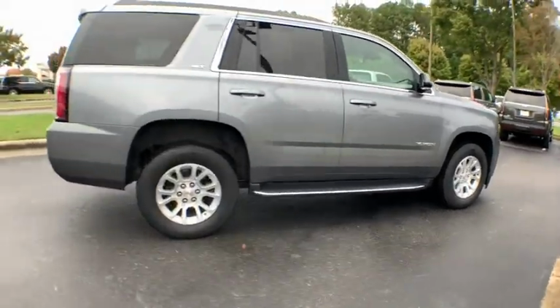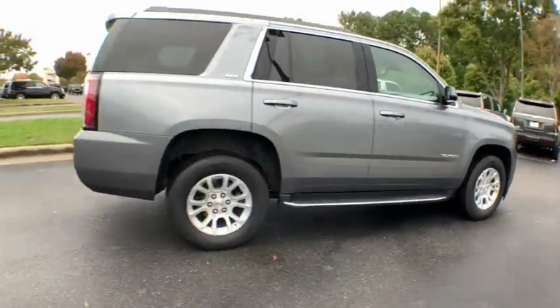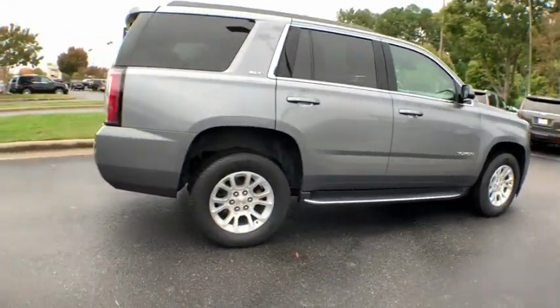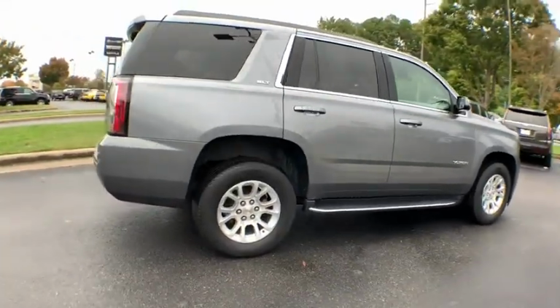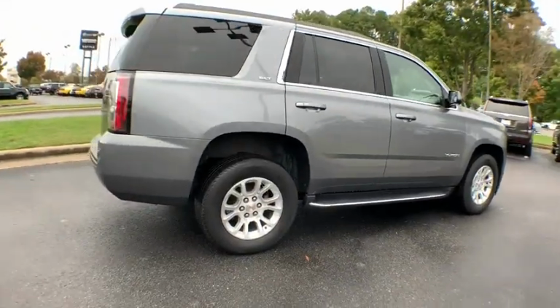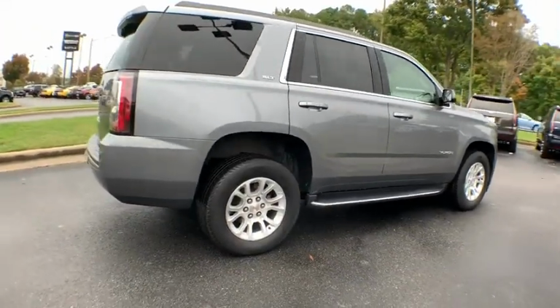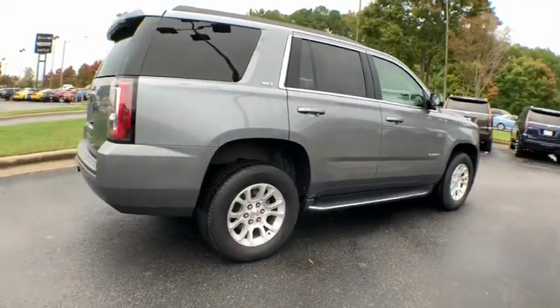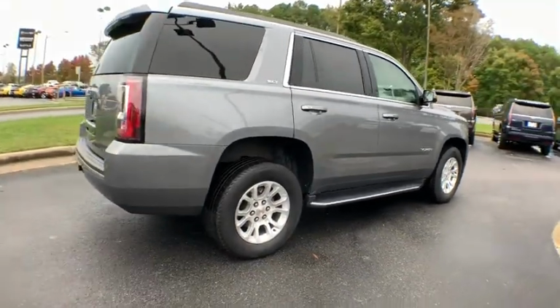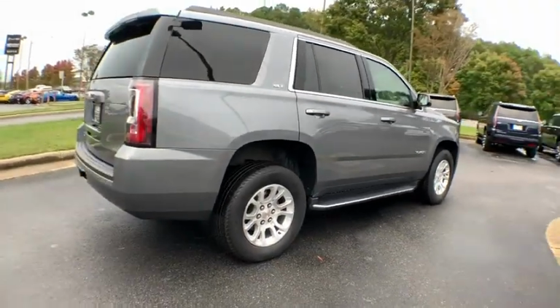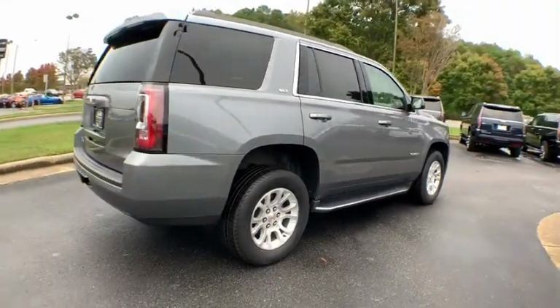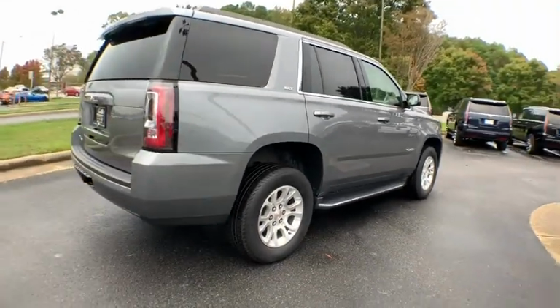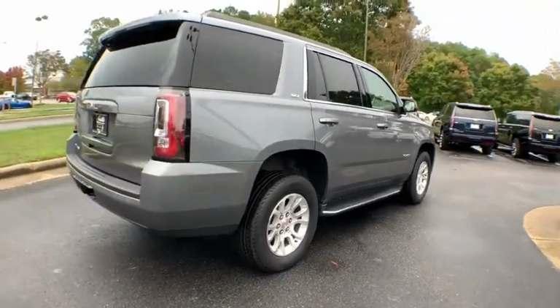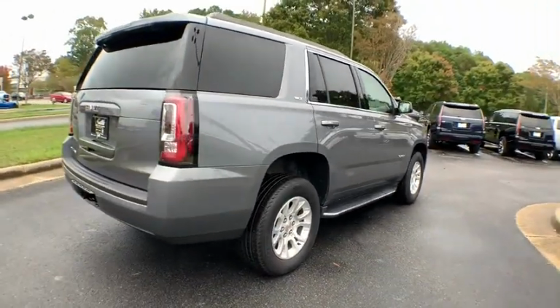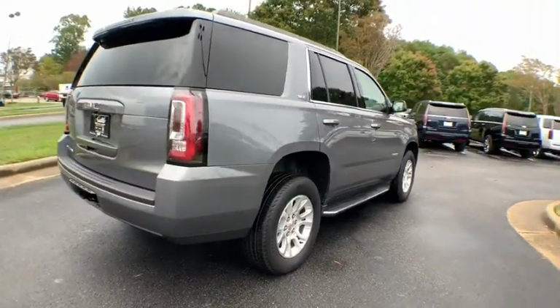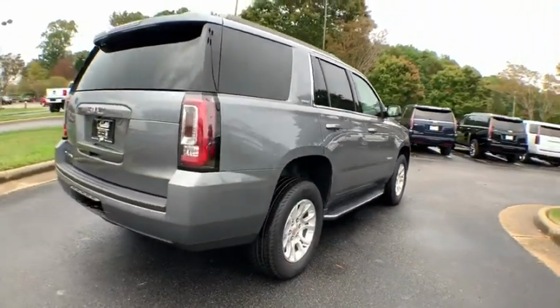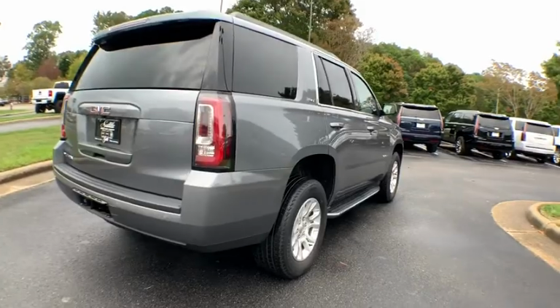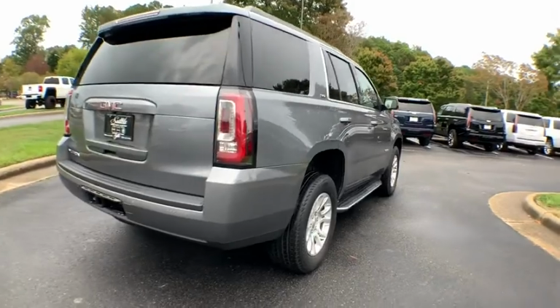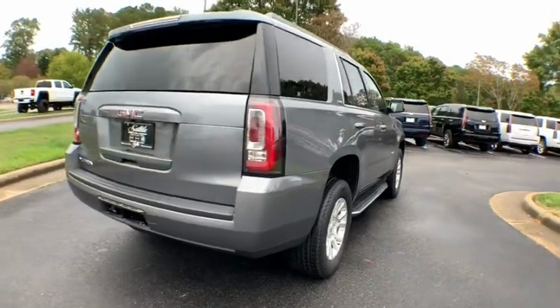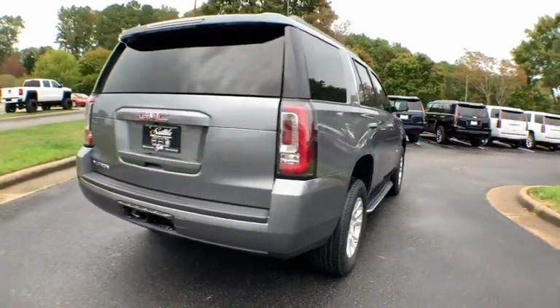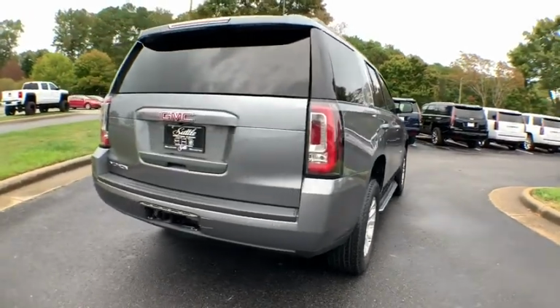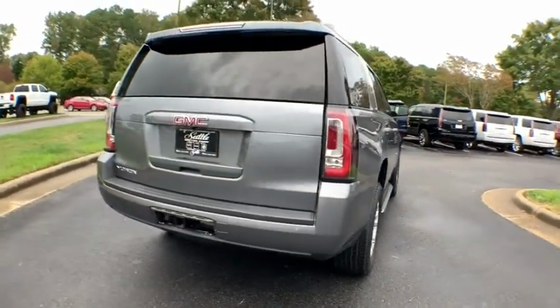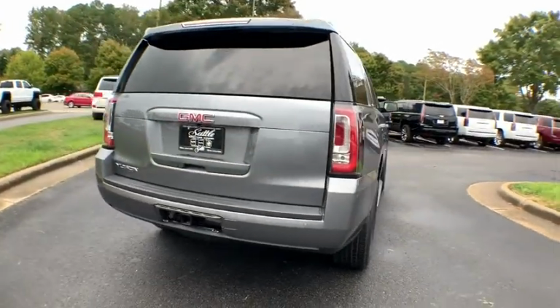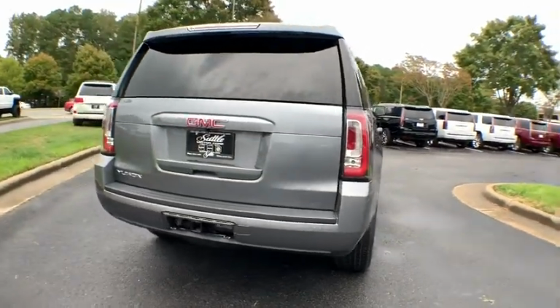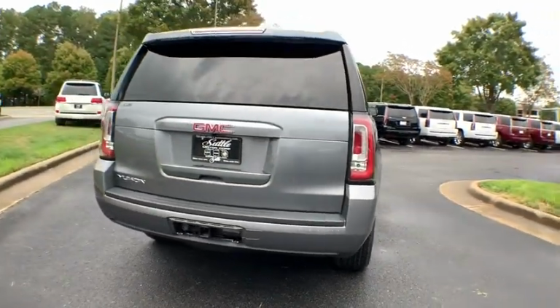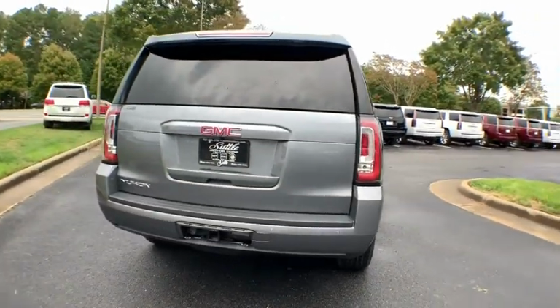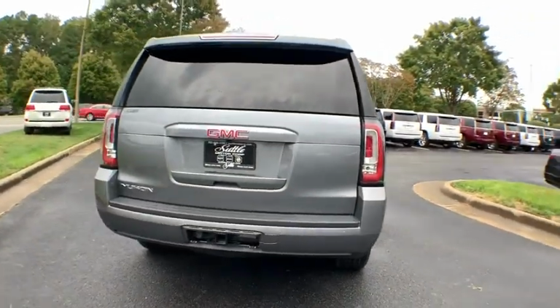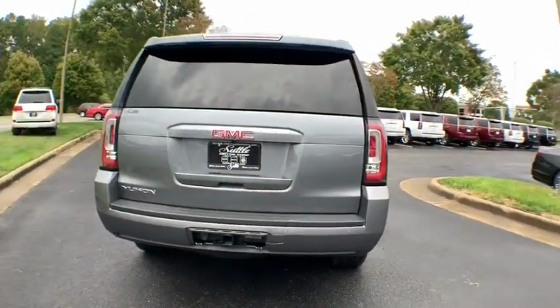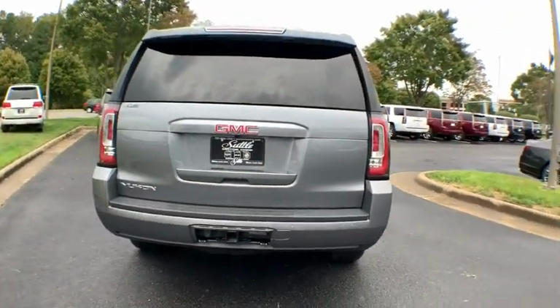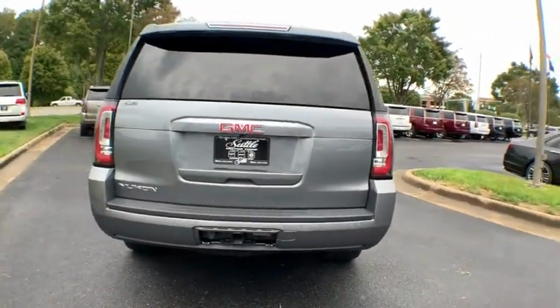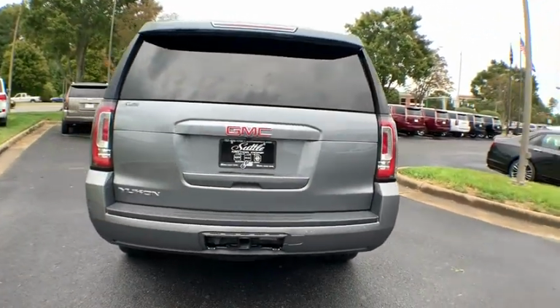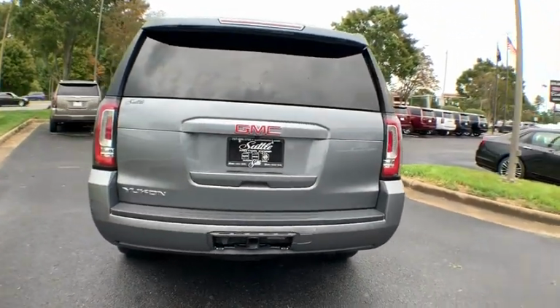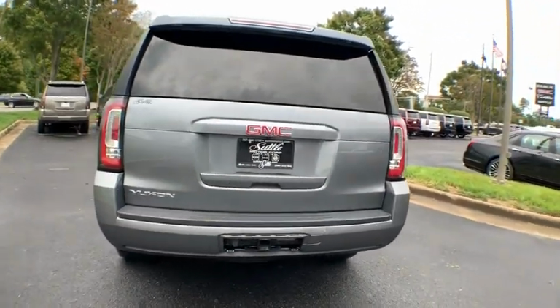Boasting a Vortec engine with active fuel management and flex fuel, the Yukon is agile and capable.